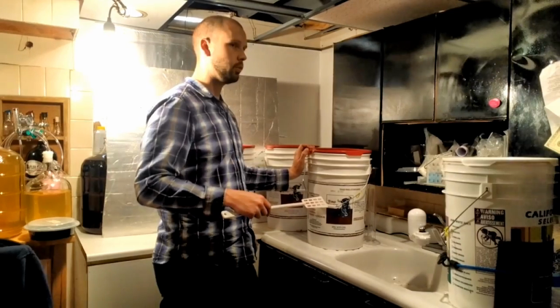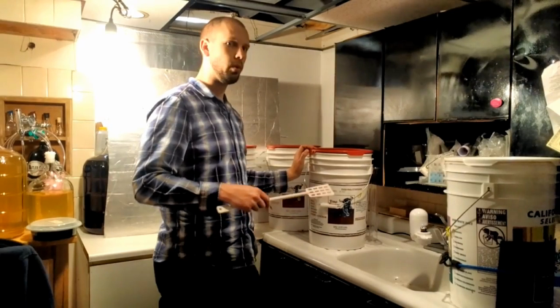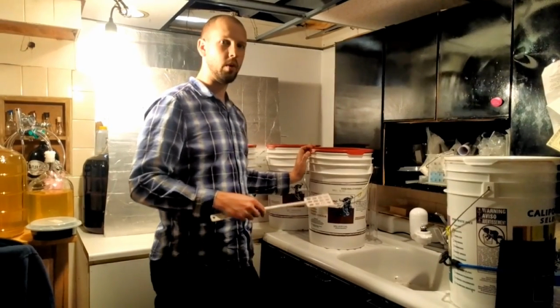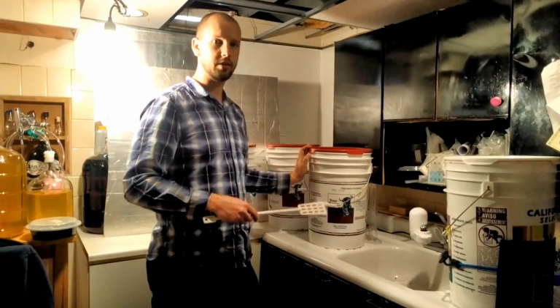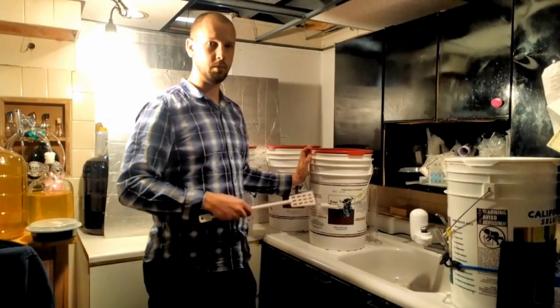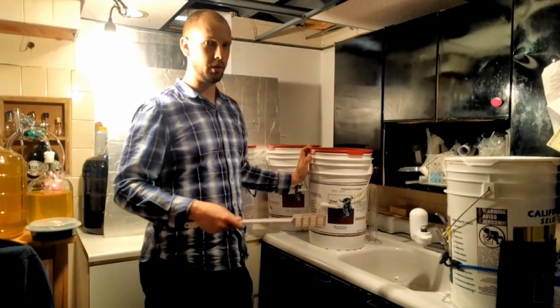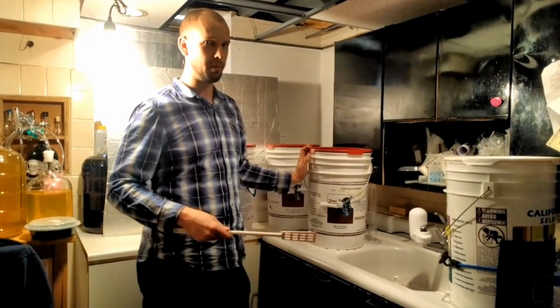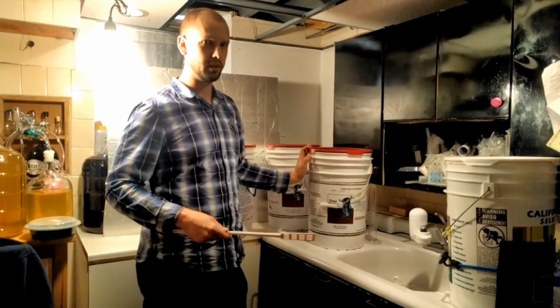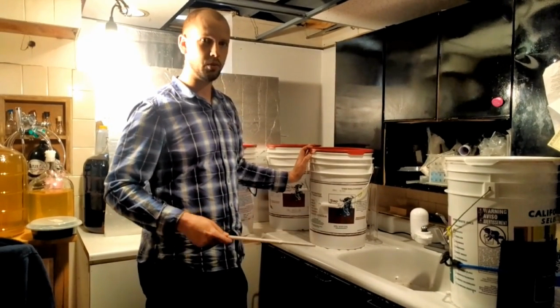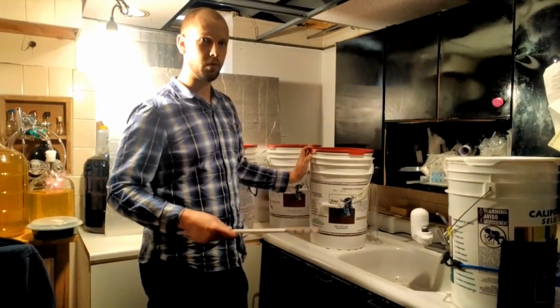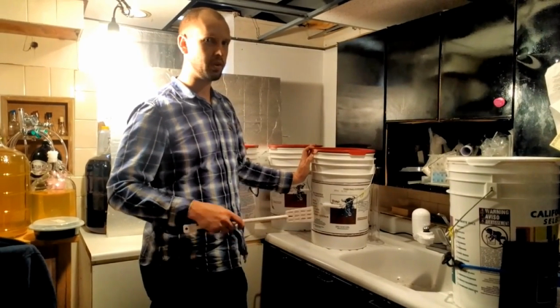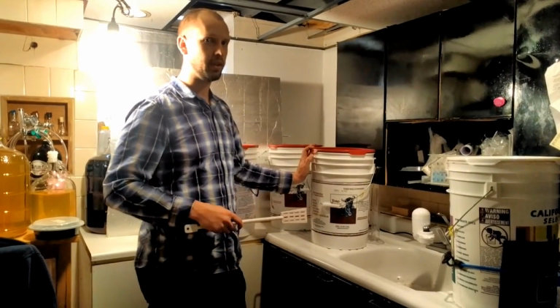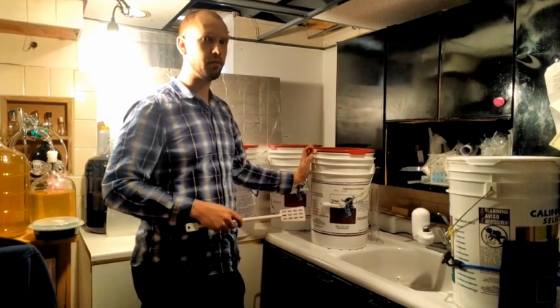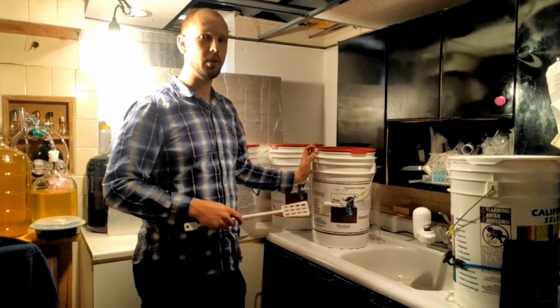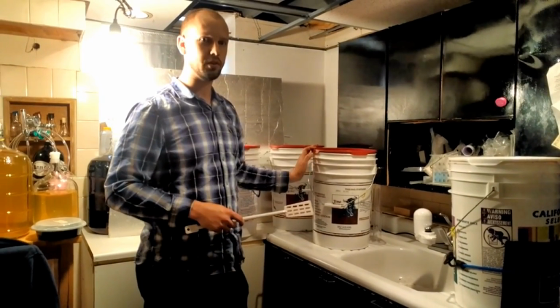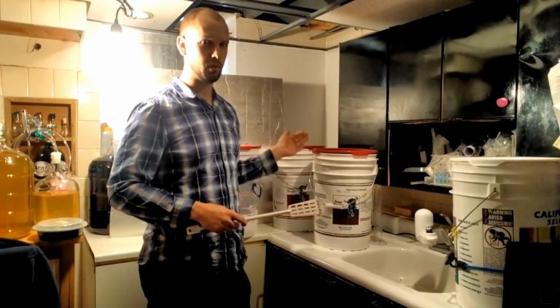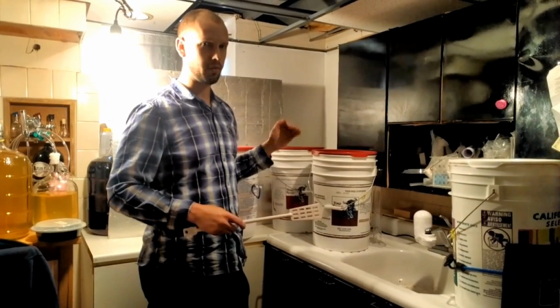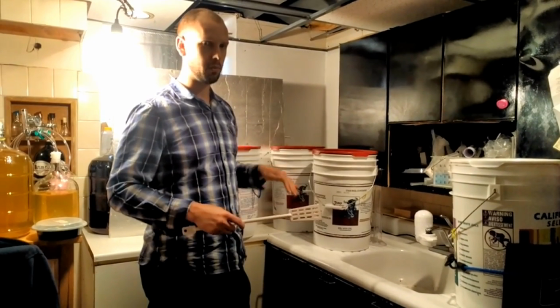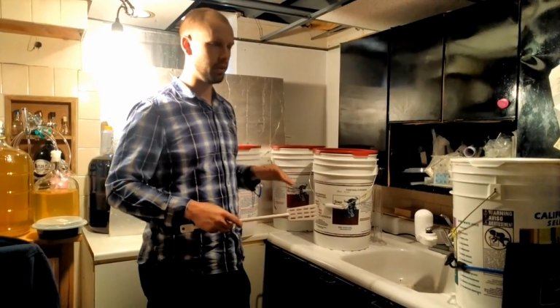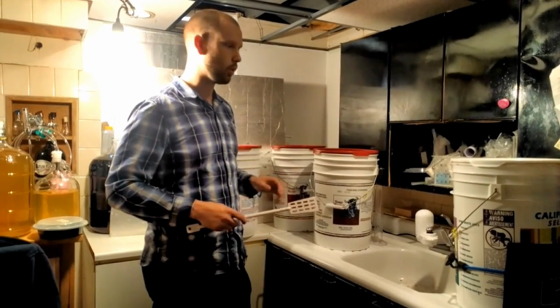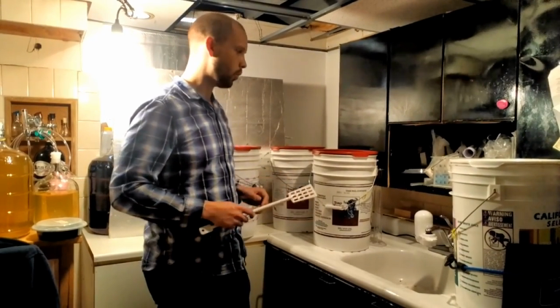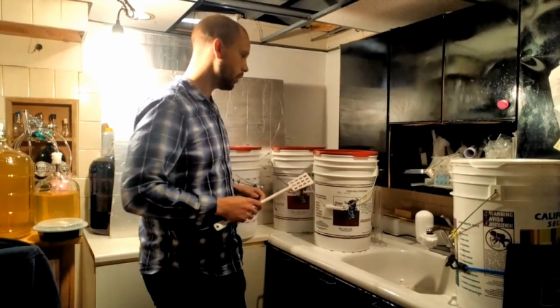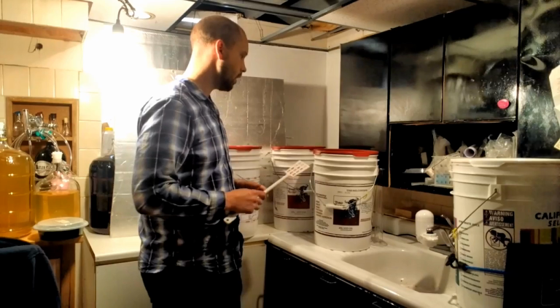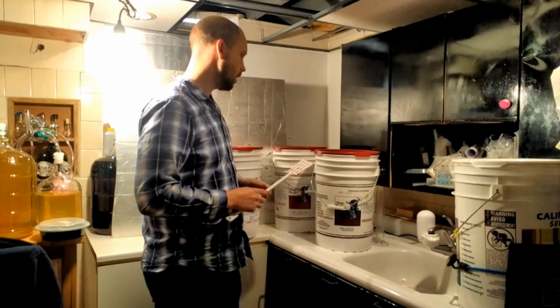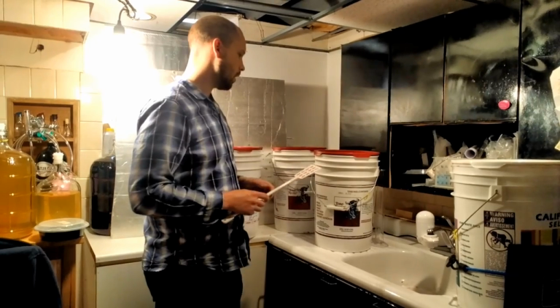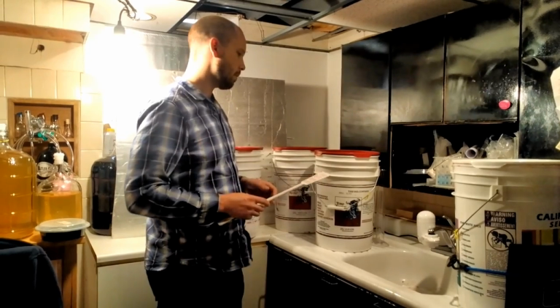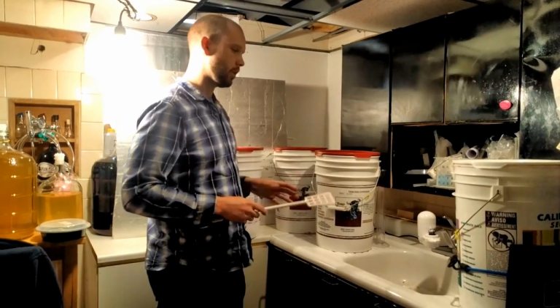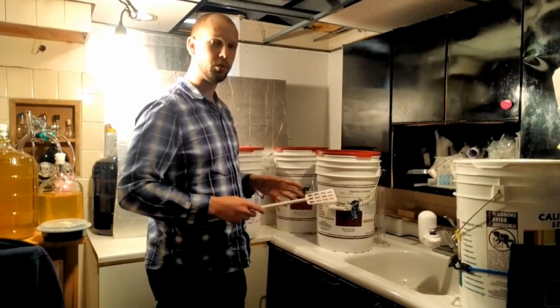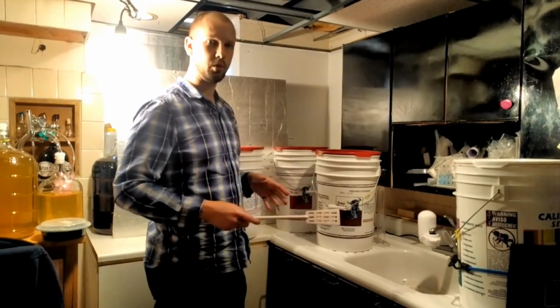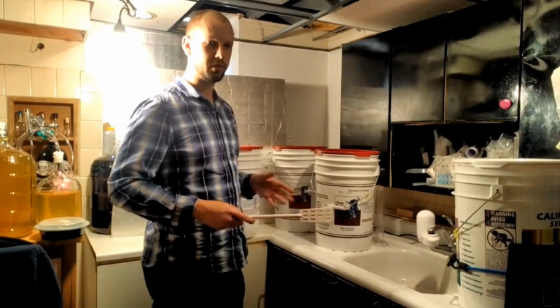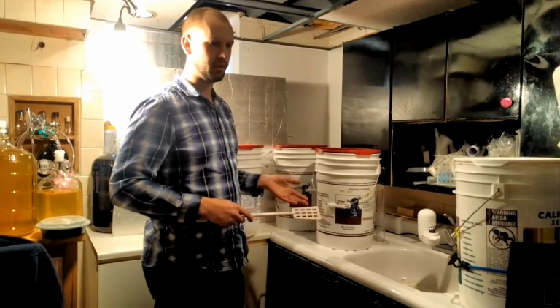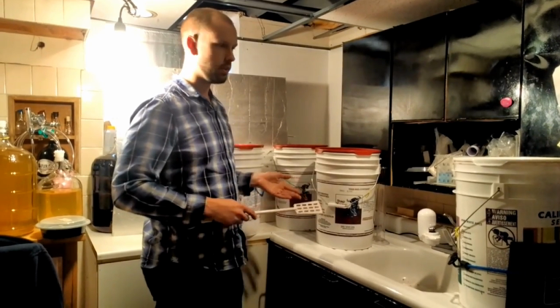With white wine it's the complete opposite. If you want to retain fruitiness, you're going to want to ferment nice and cold, but not too cold to stunt the yeast.